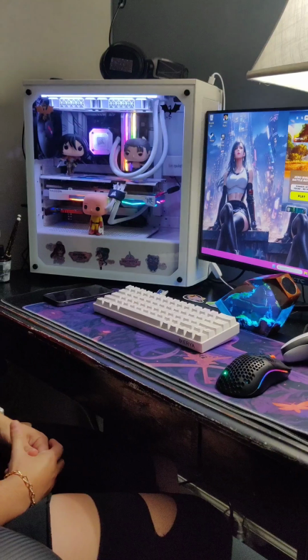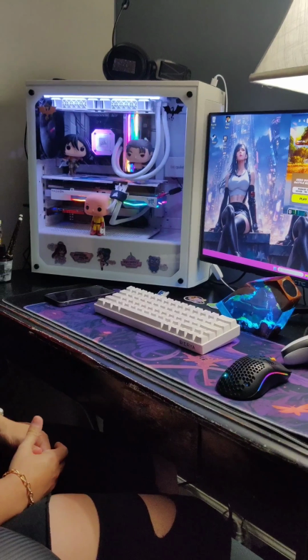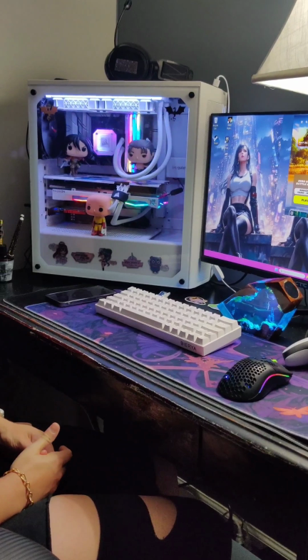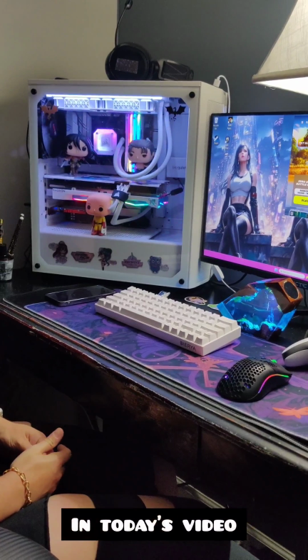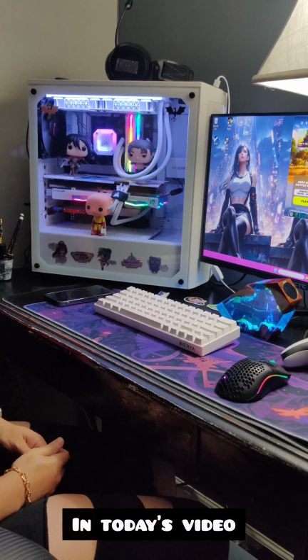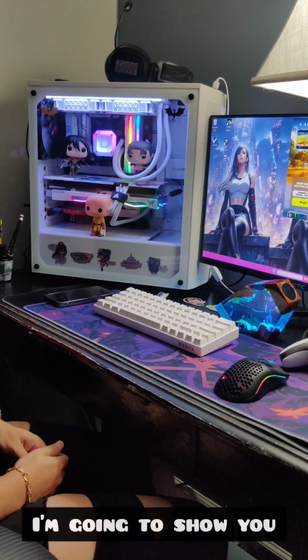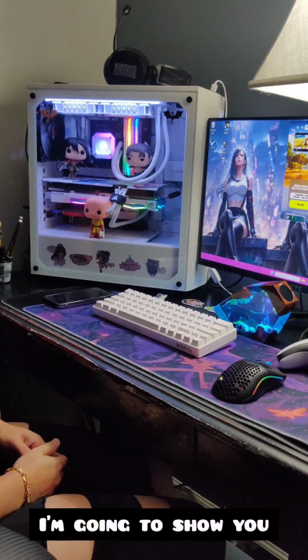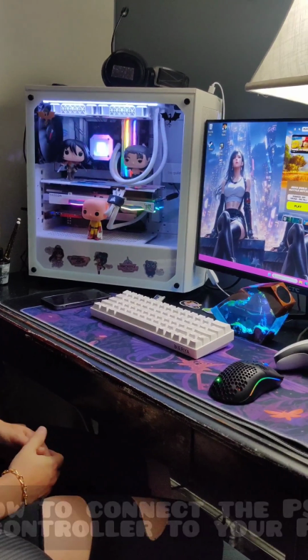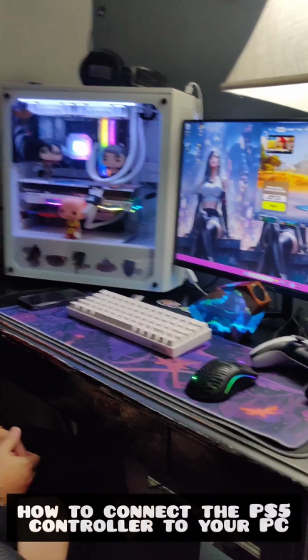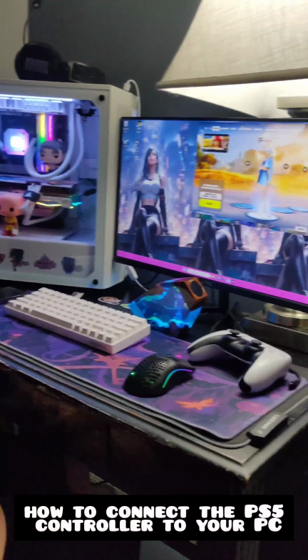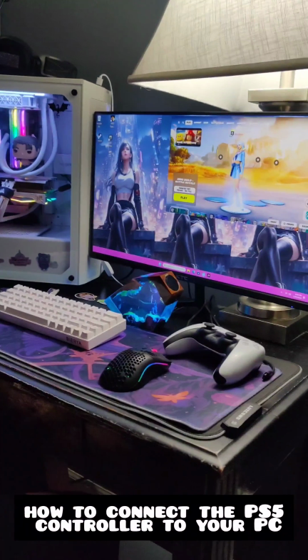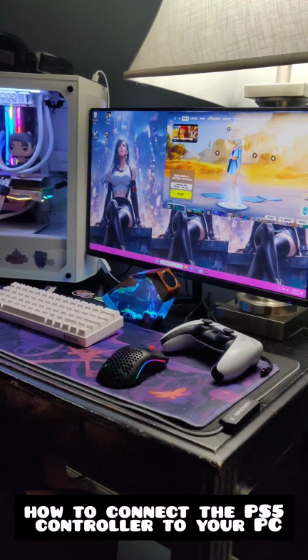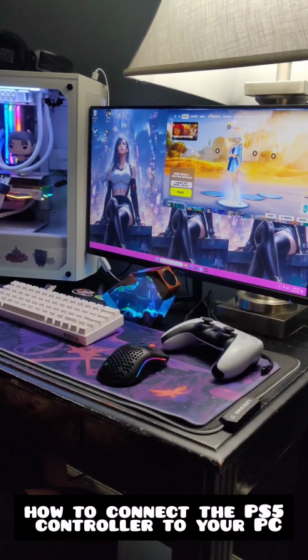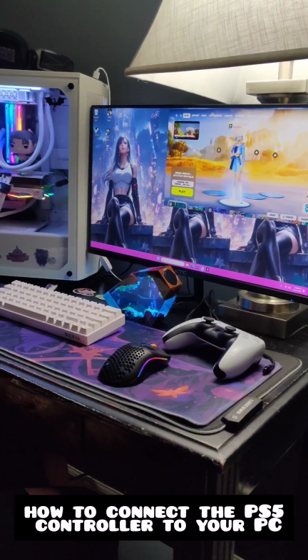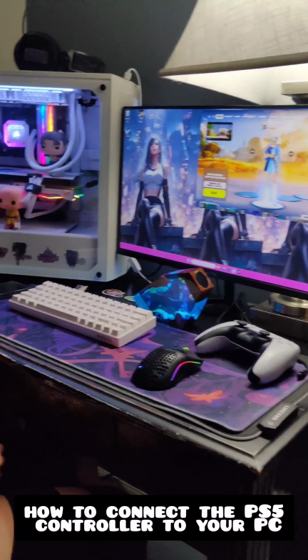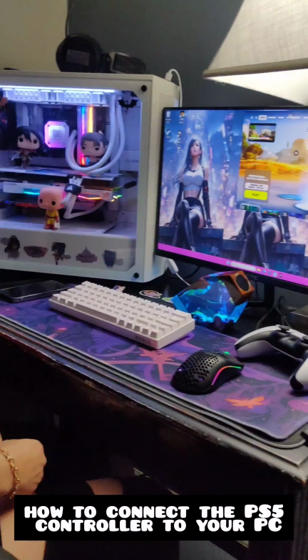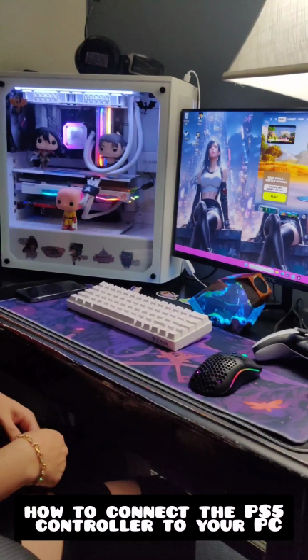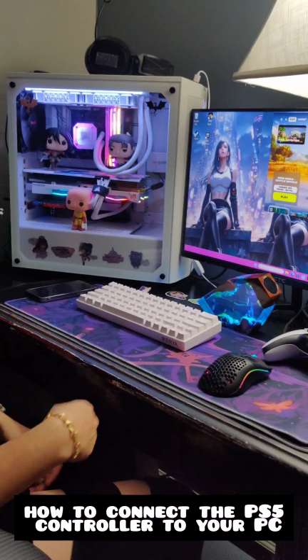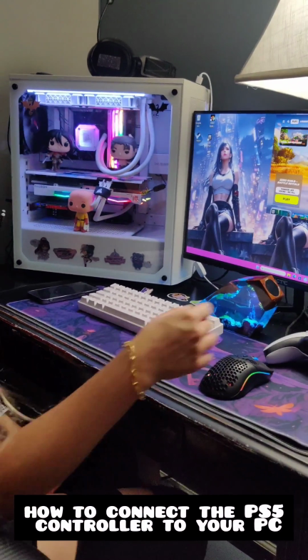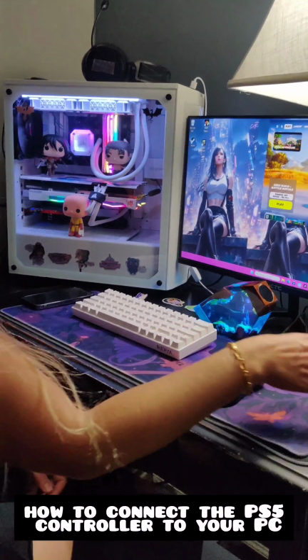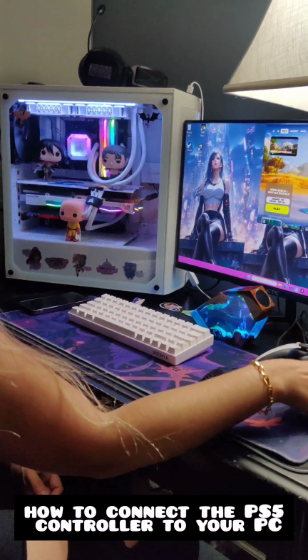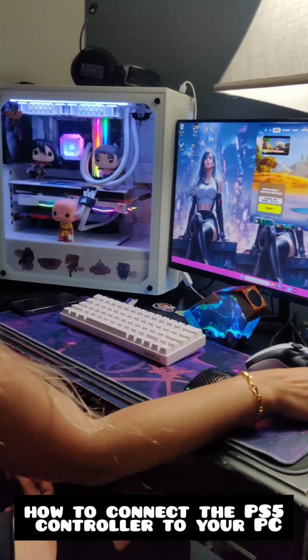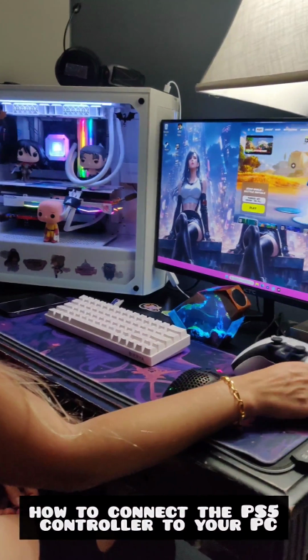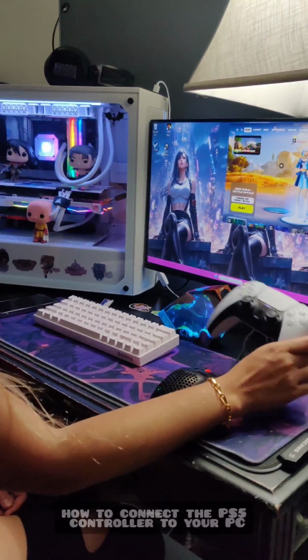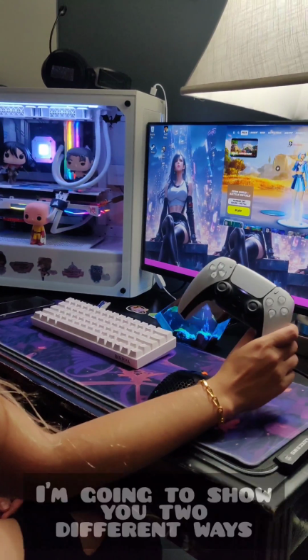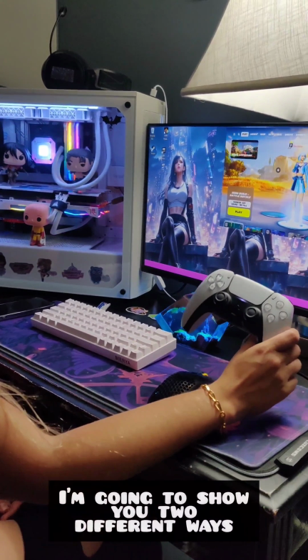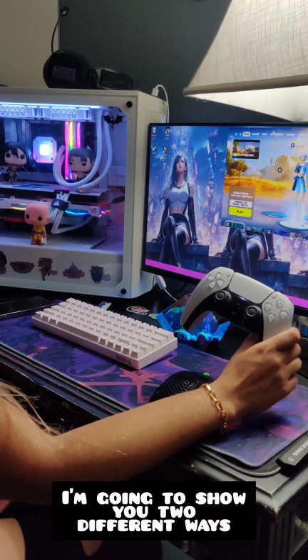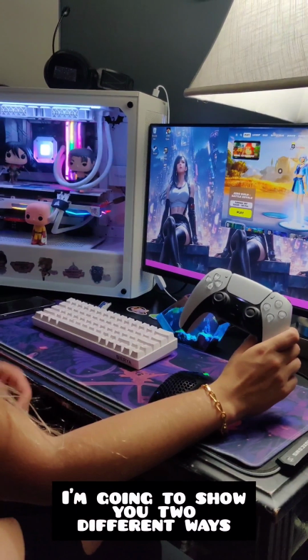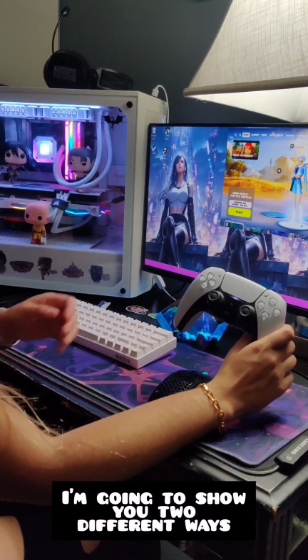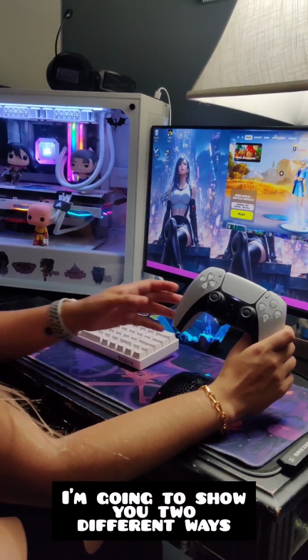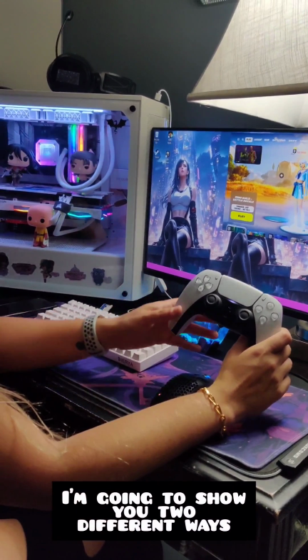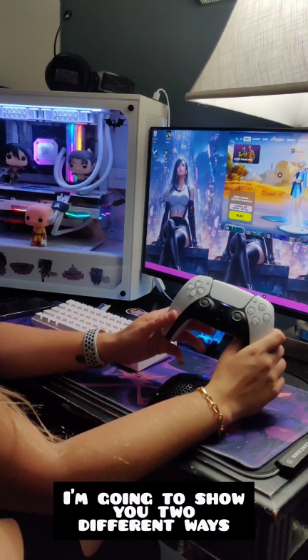In today's video, I'm going to show you how to connect the PS5 controller to your PC. We're going to show you two different ways.